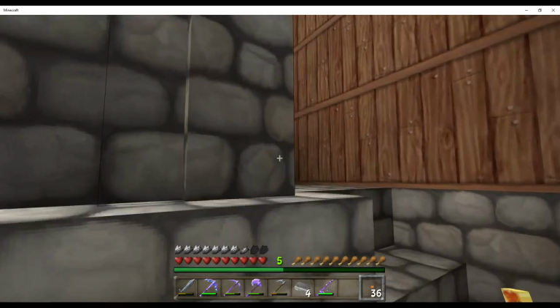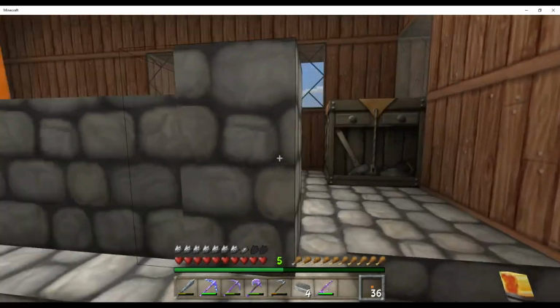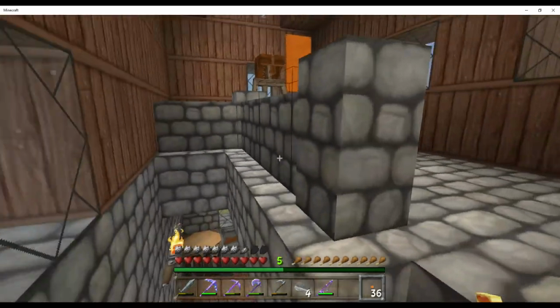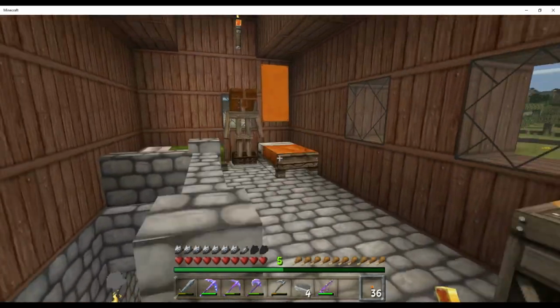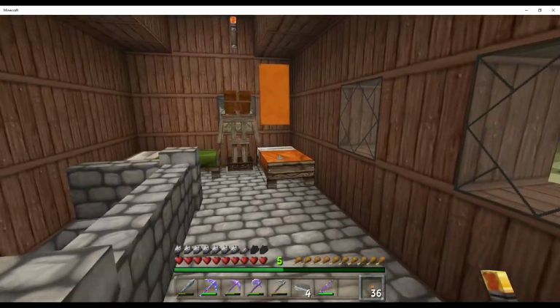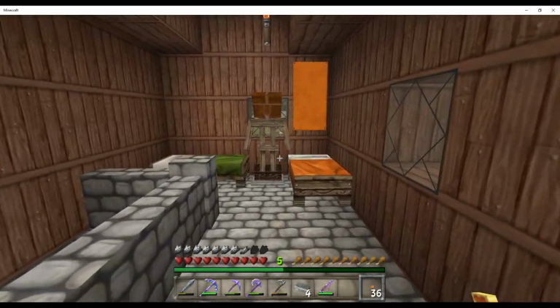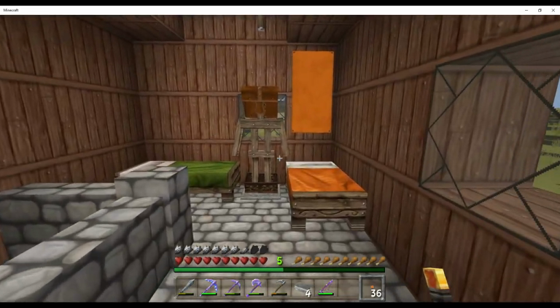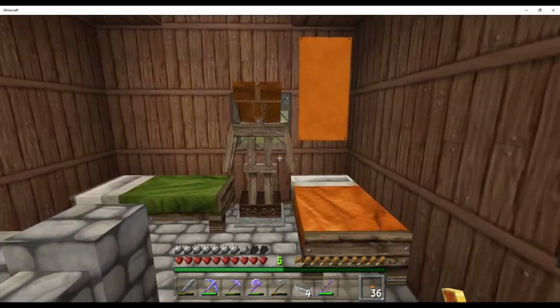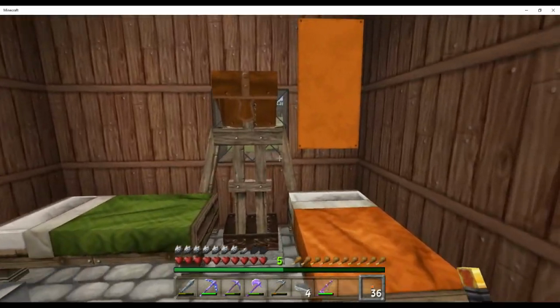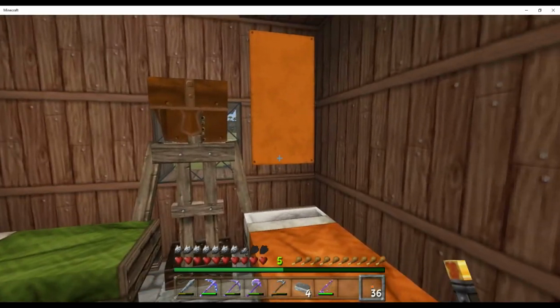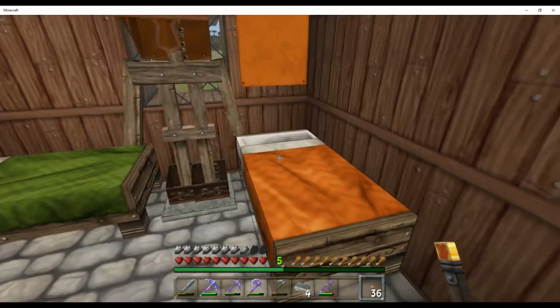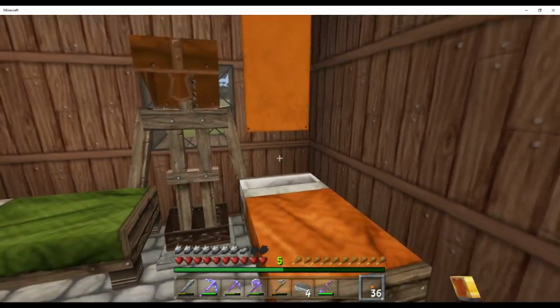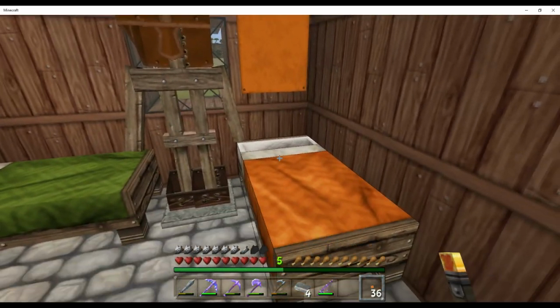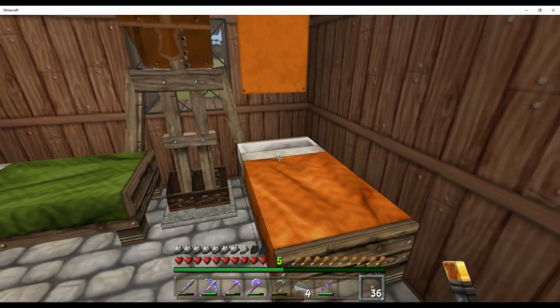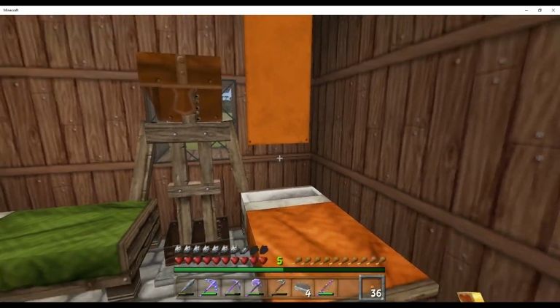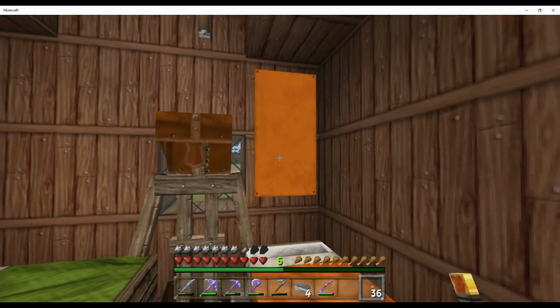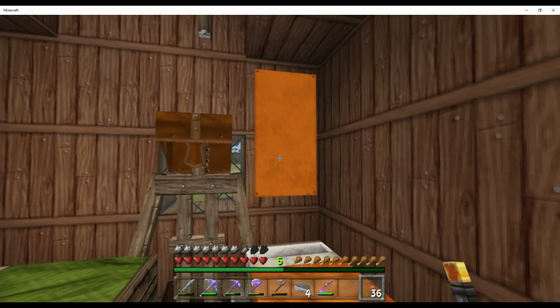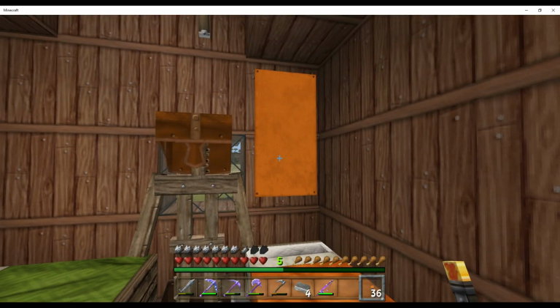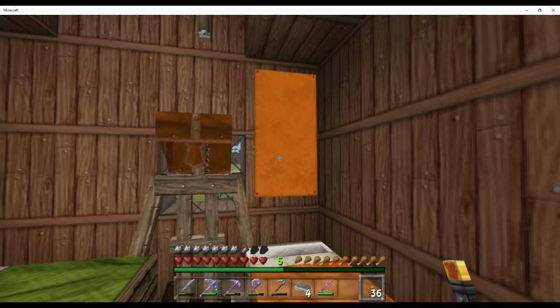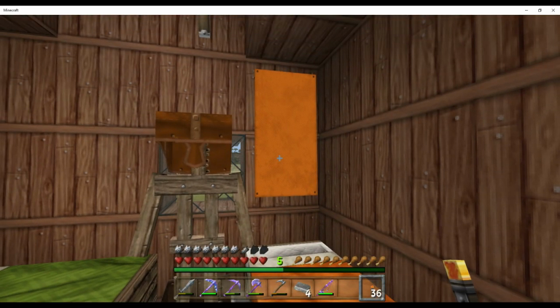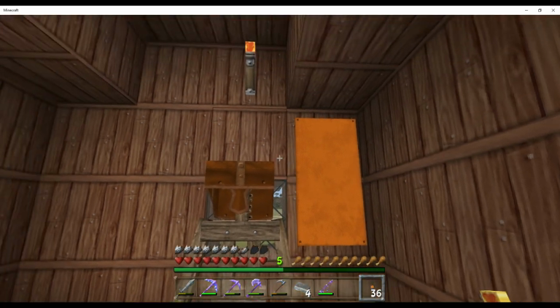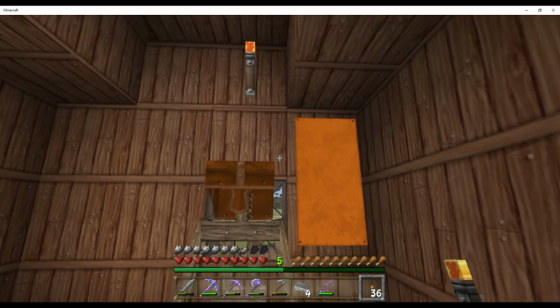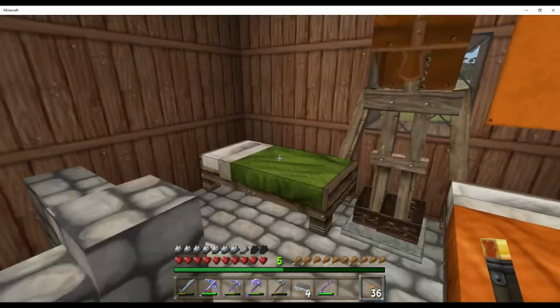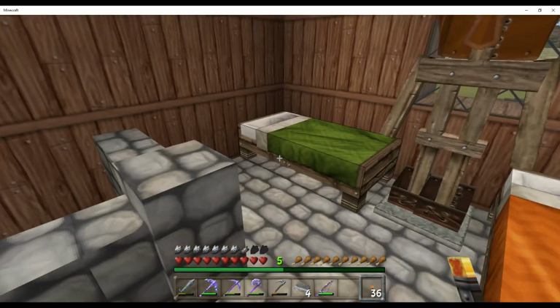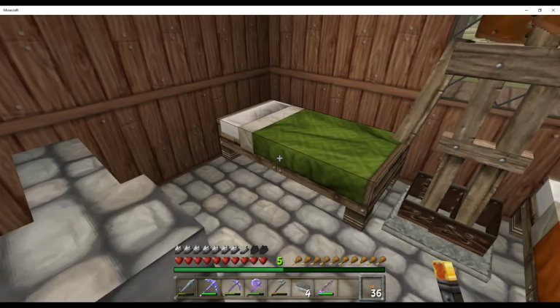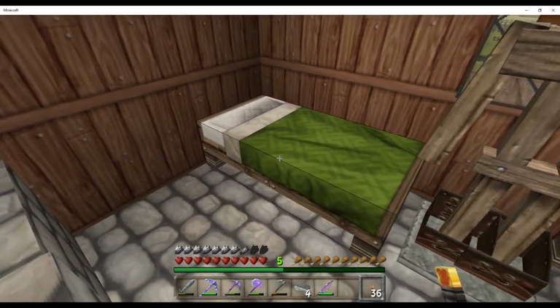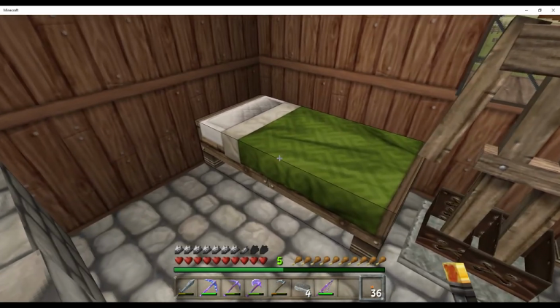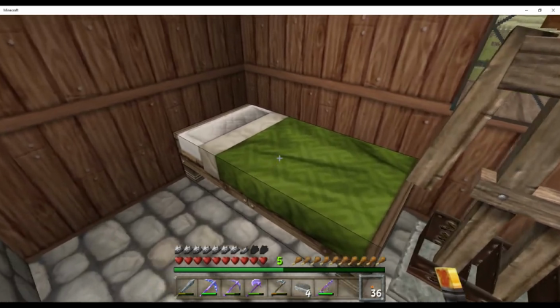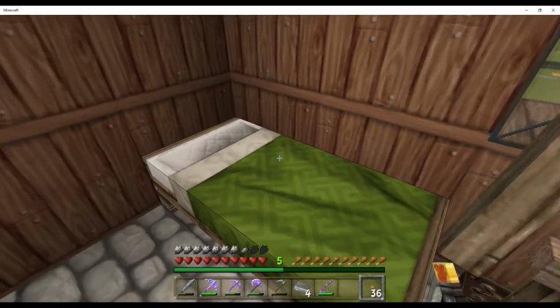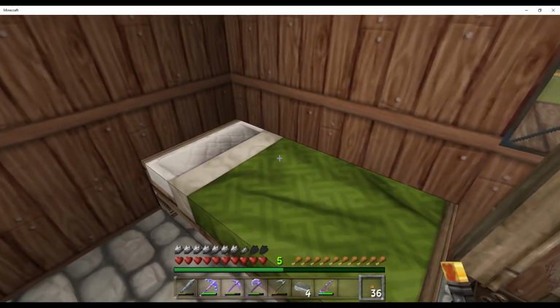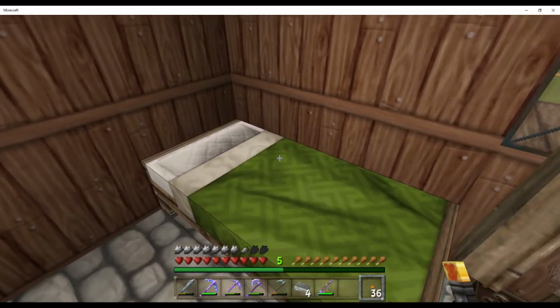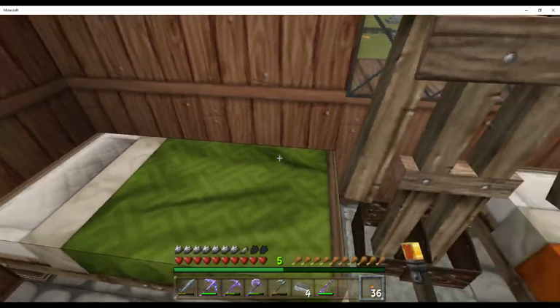So this is the bed here — that's Max's bed of course, and his favourite colour is orange. And this is my bed.